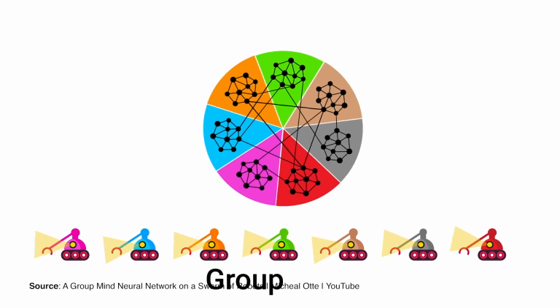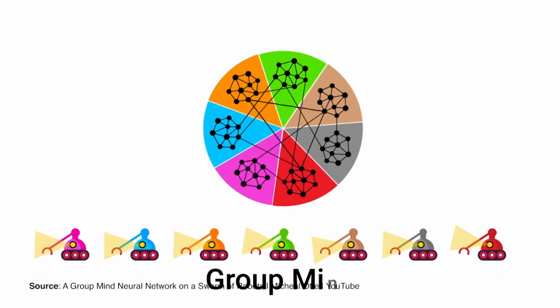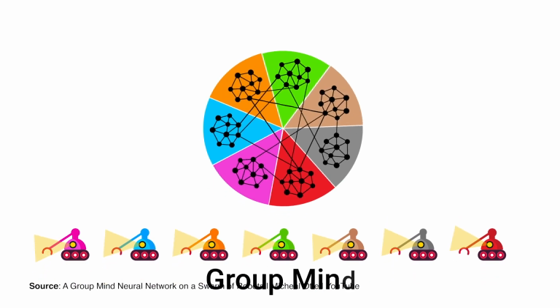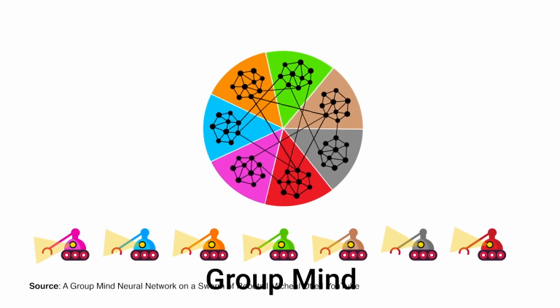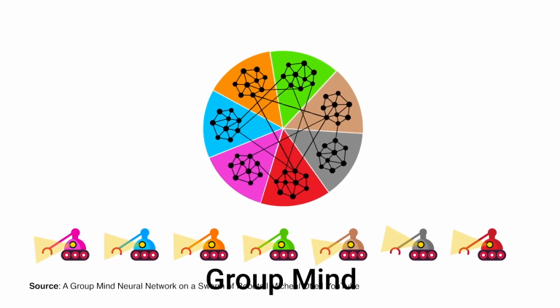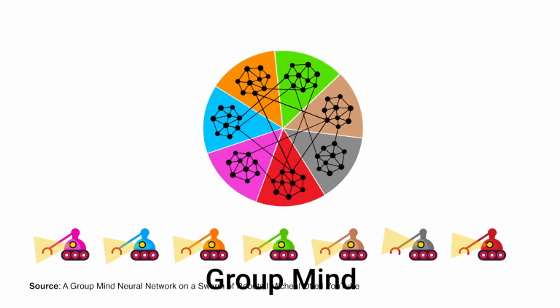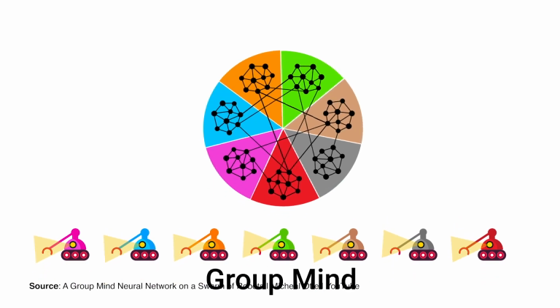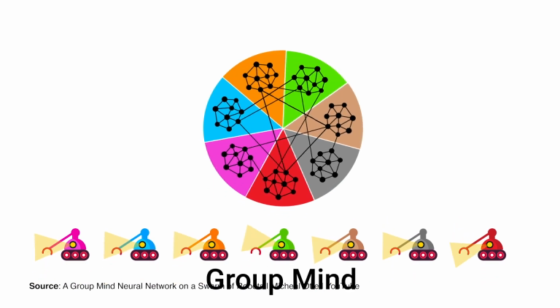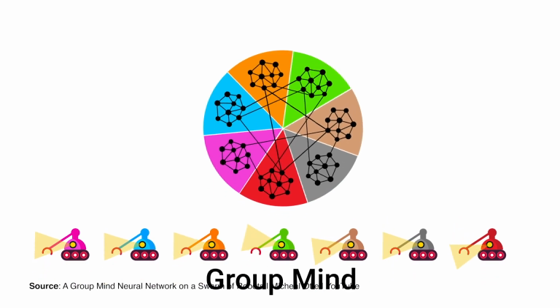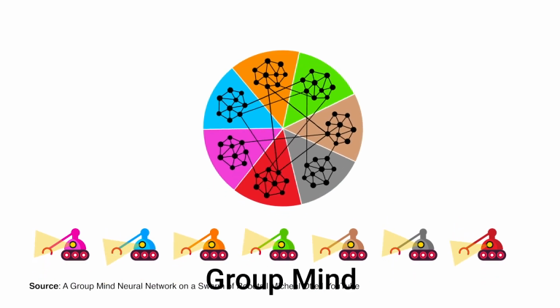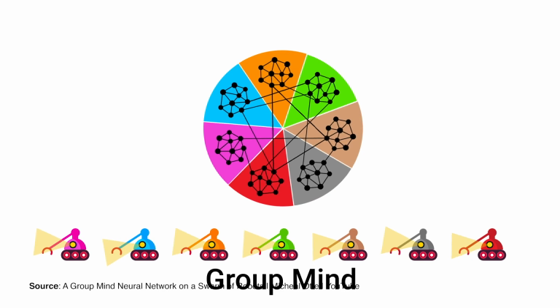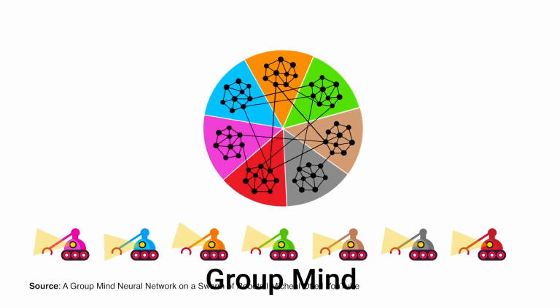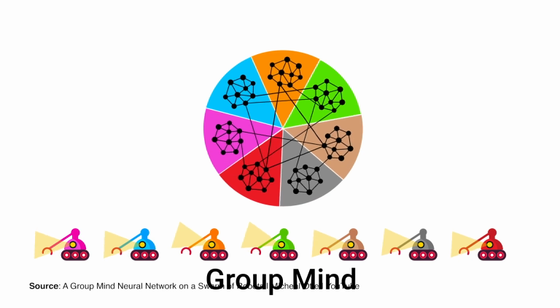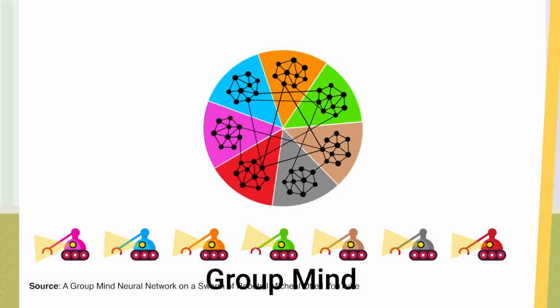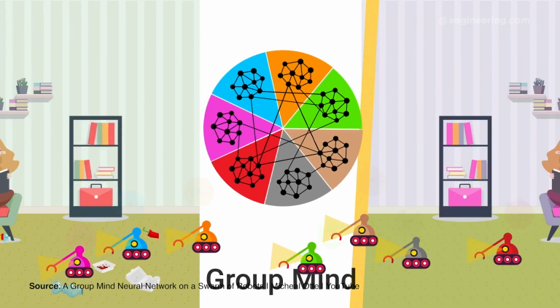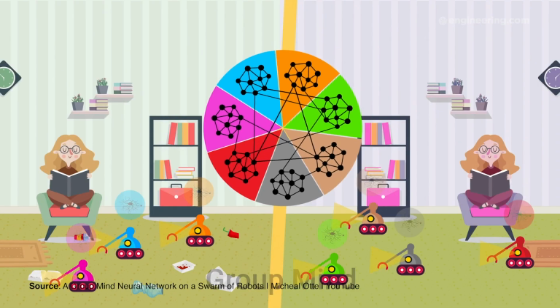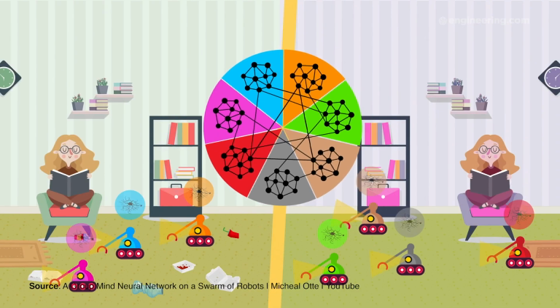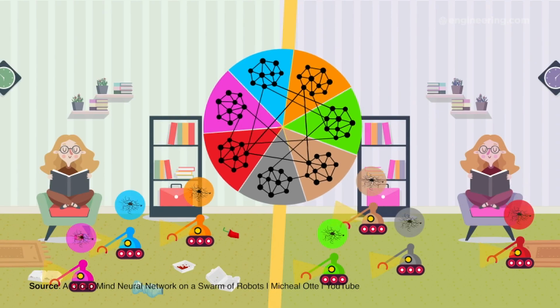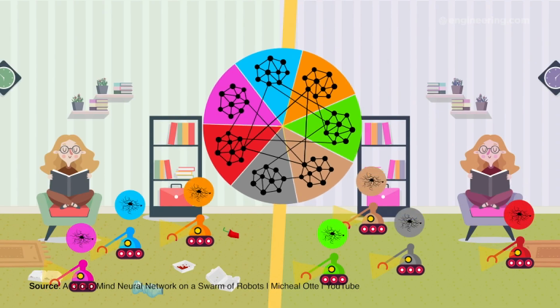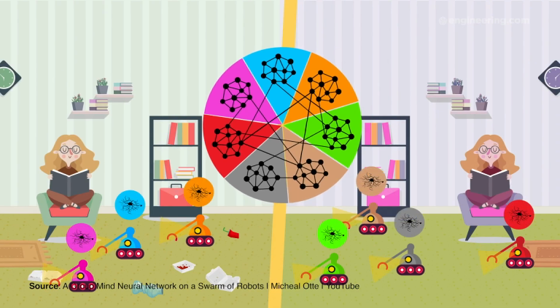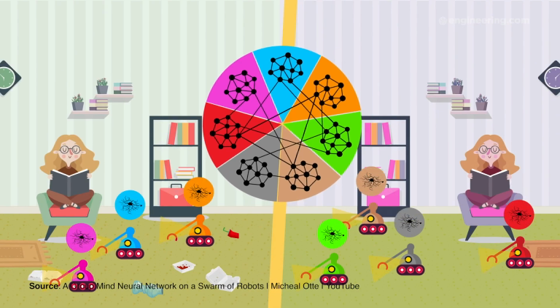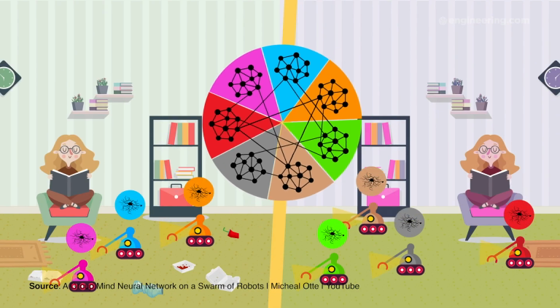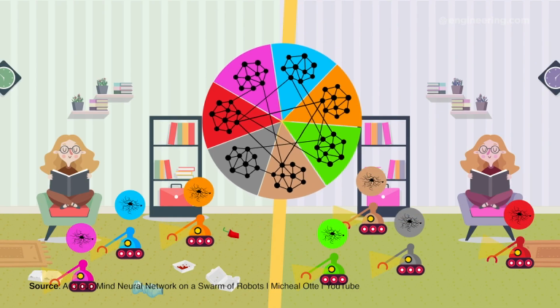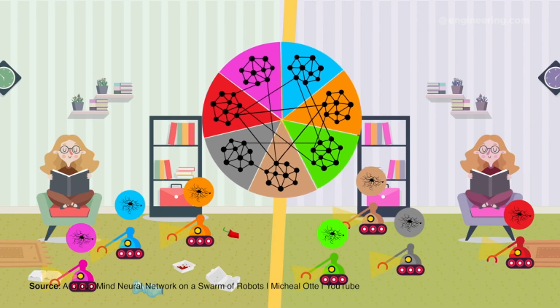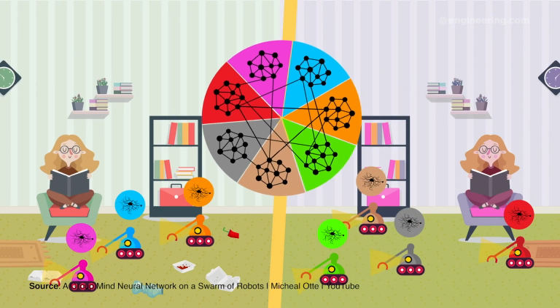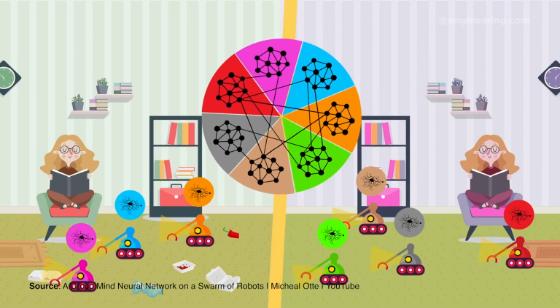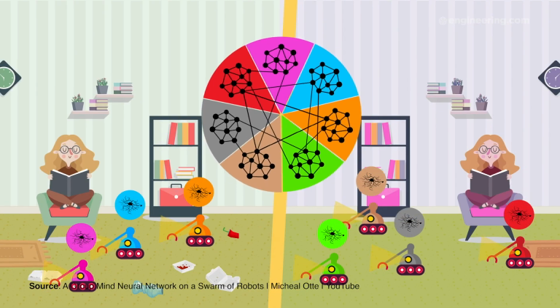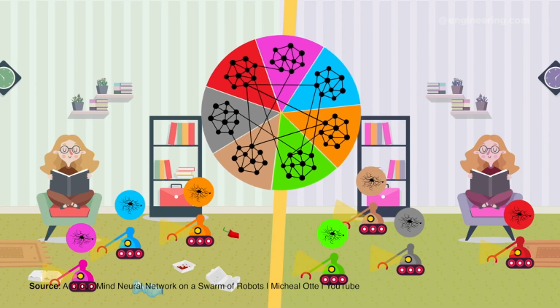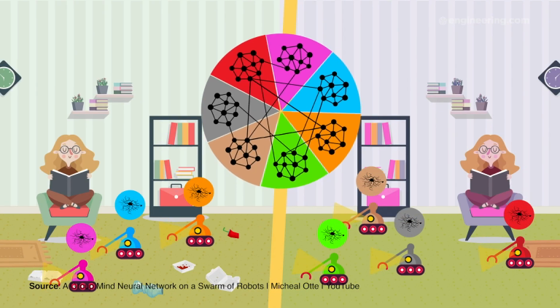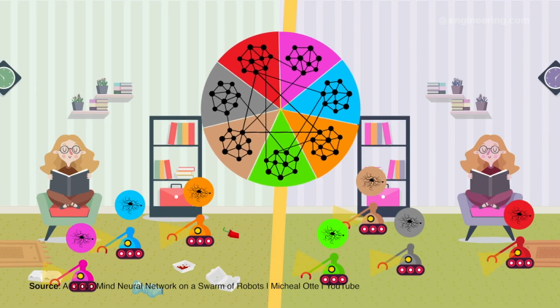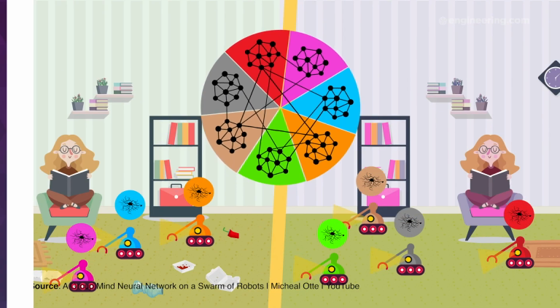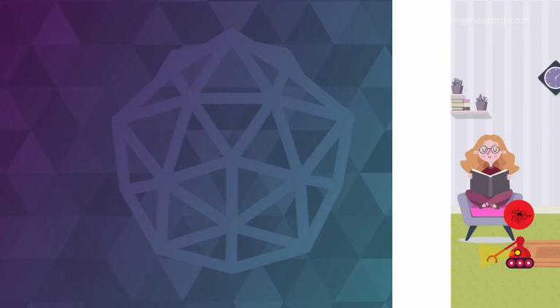According to Ott, swarms like these would be invaluable for search and rescue missions after disasters, when establishing risk is an essential first step.